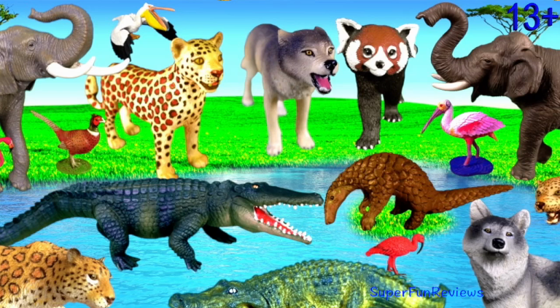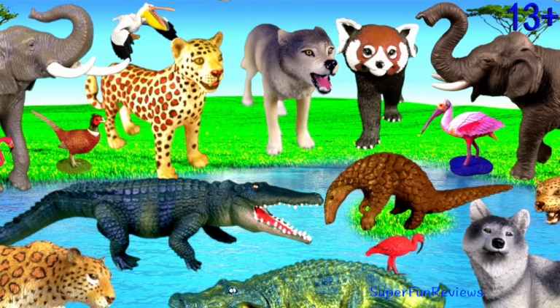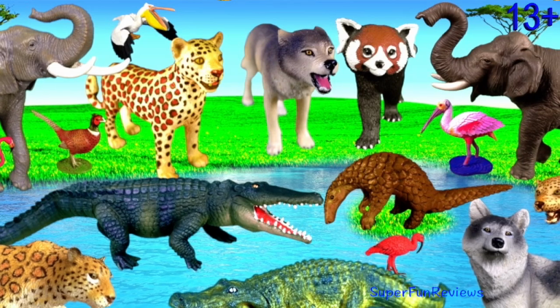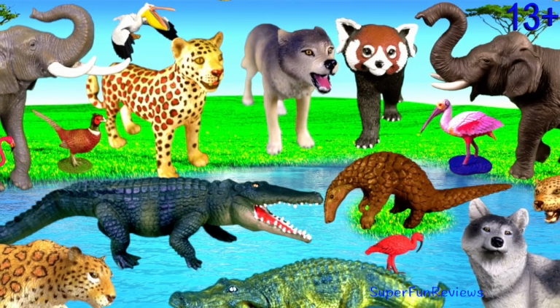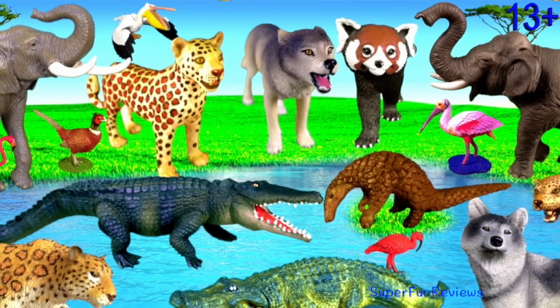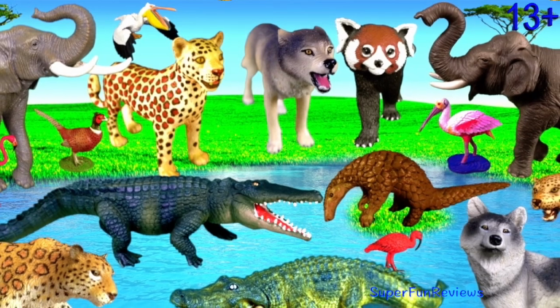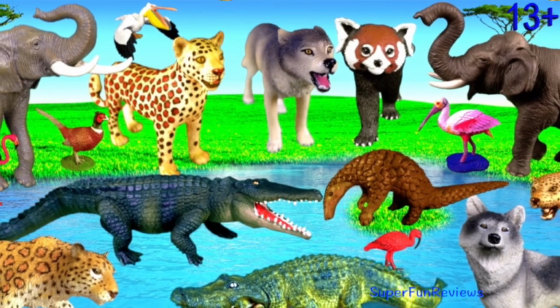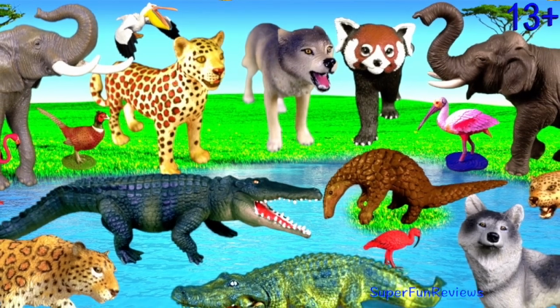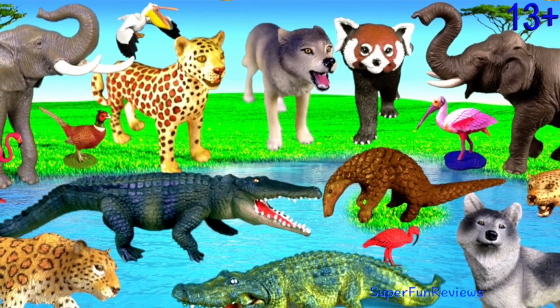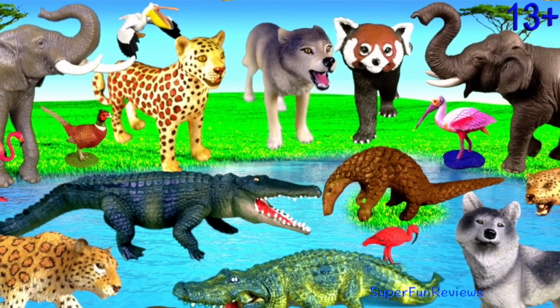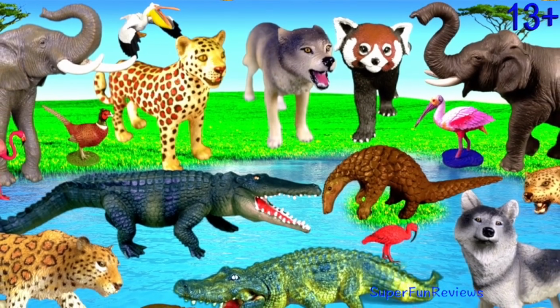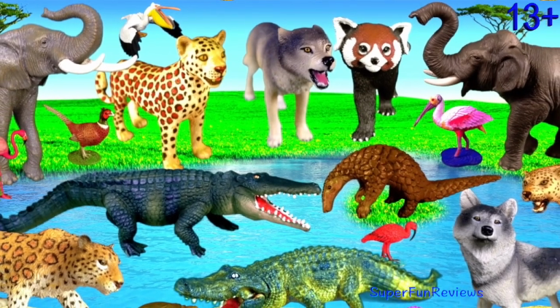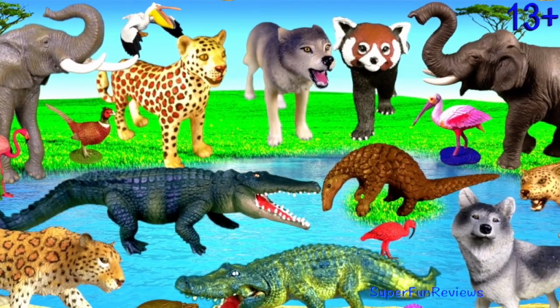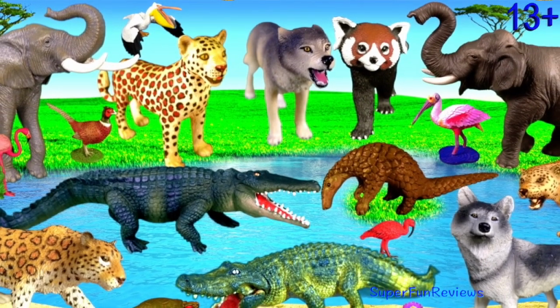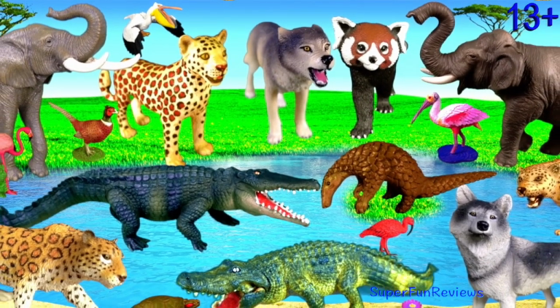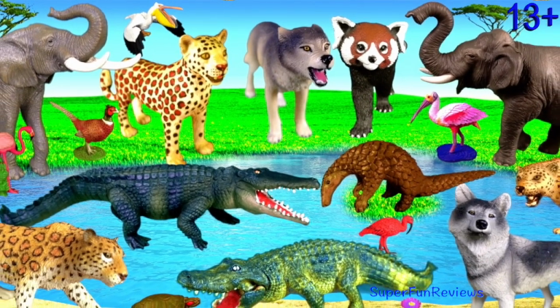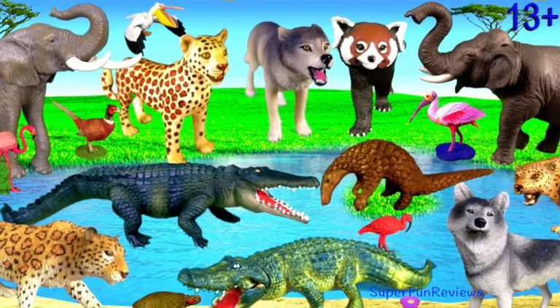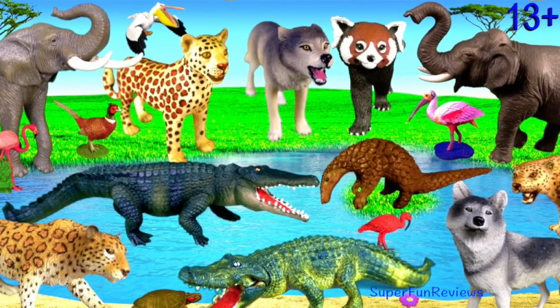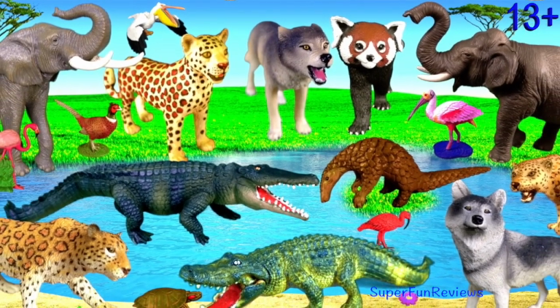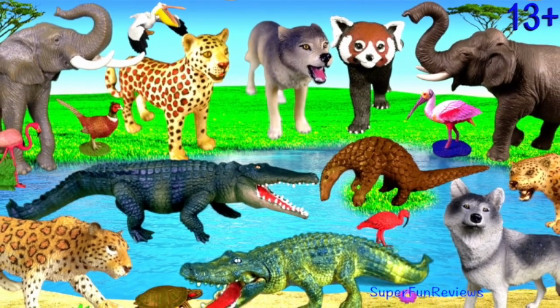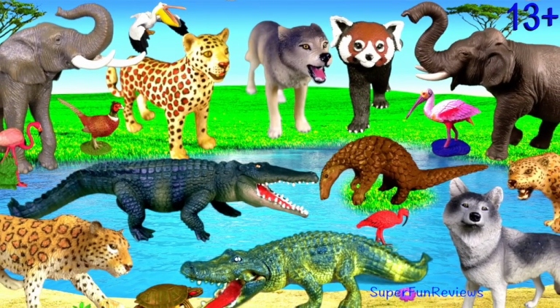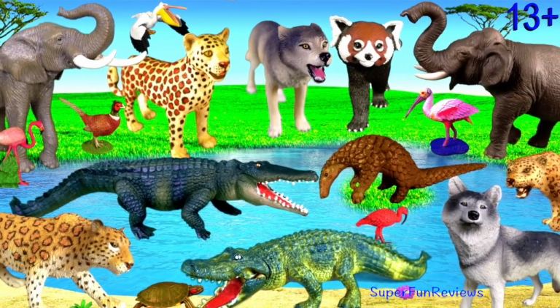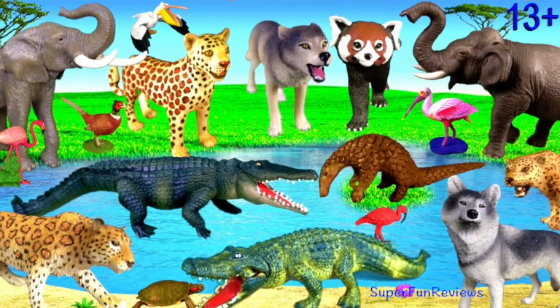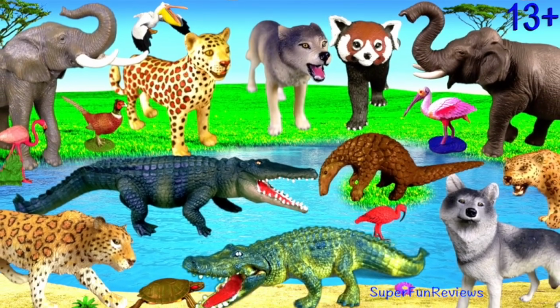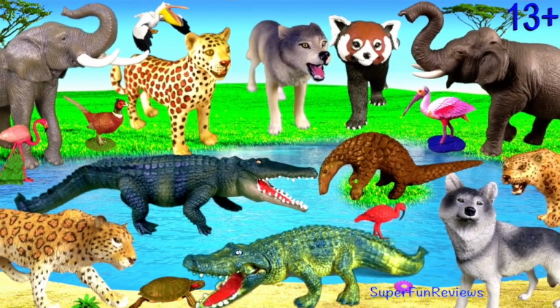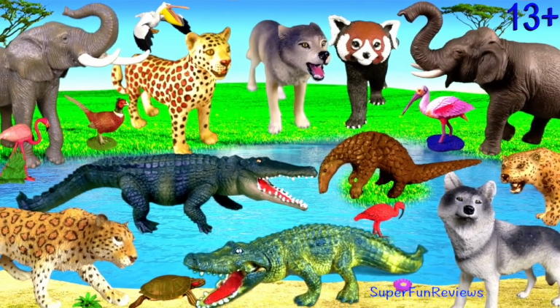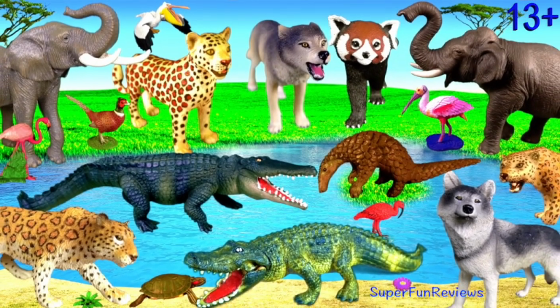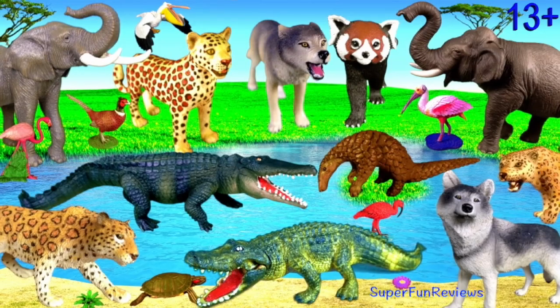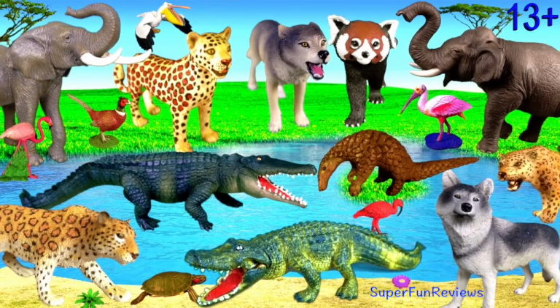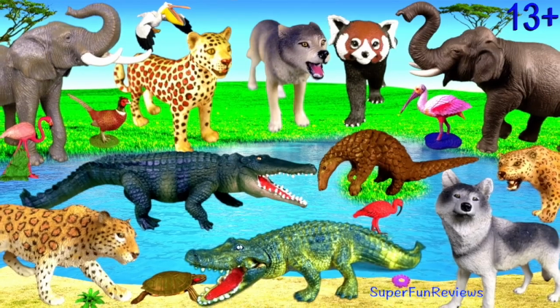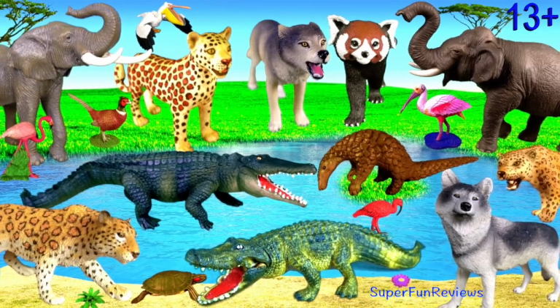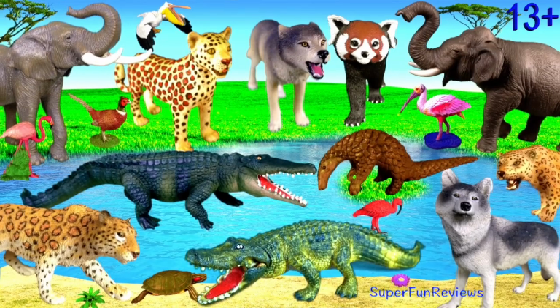Hey guys, it's Kerry. I'm looking at amazing Chinese animals.